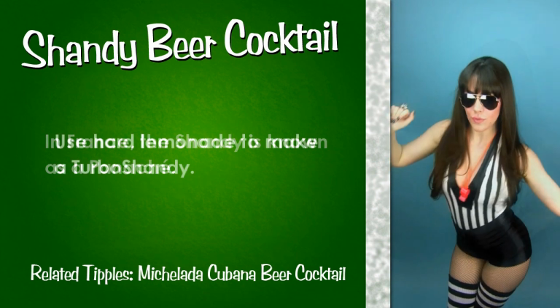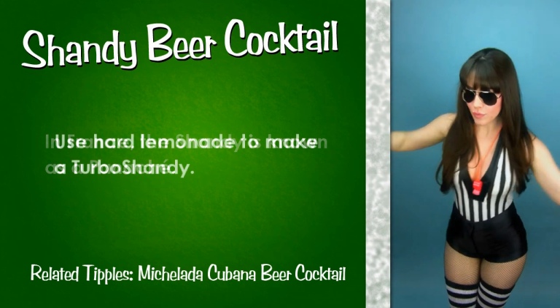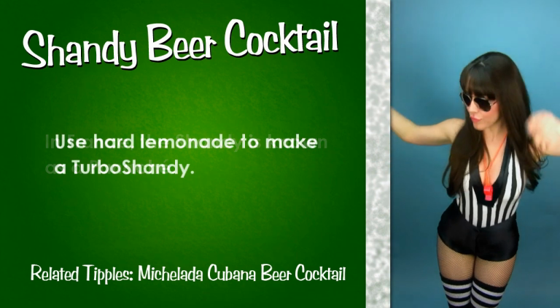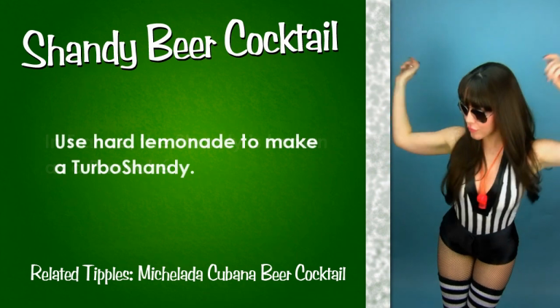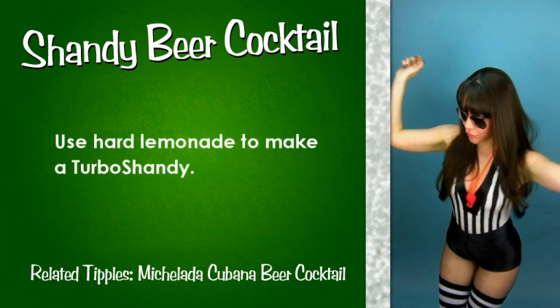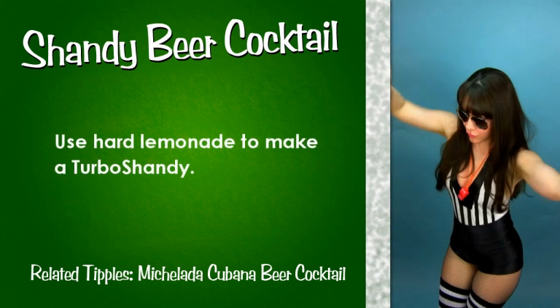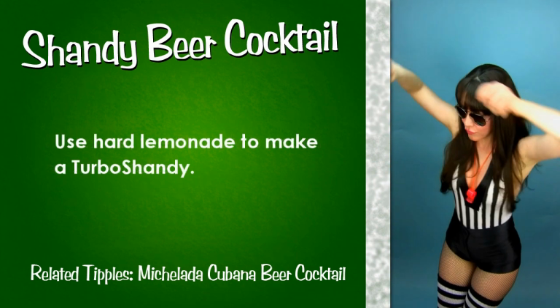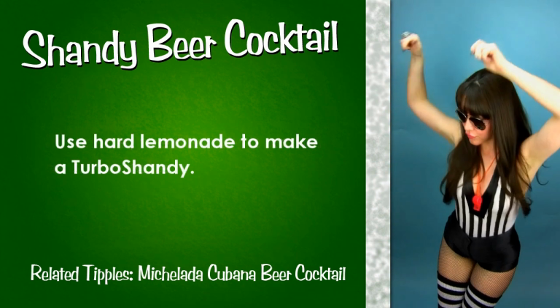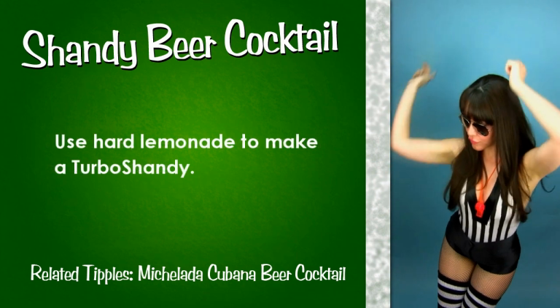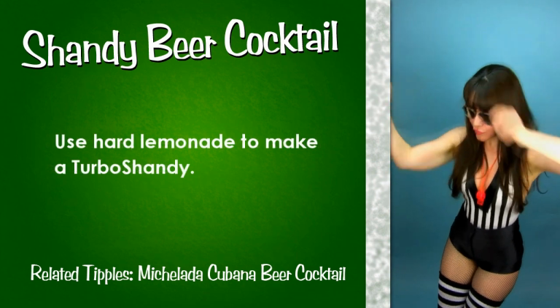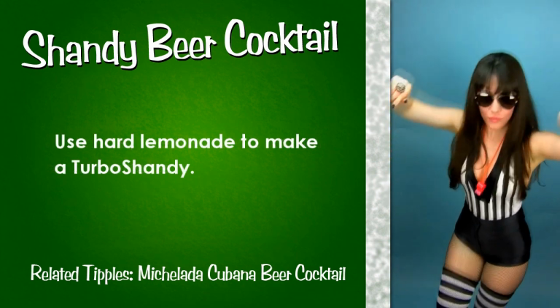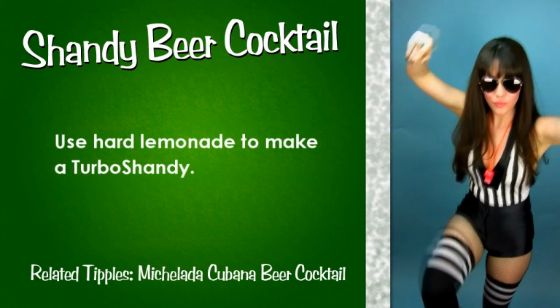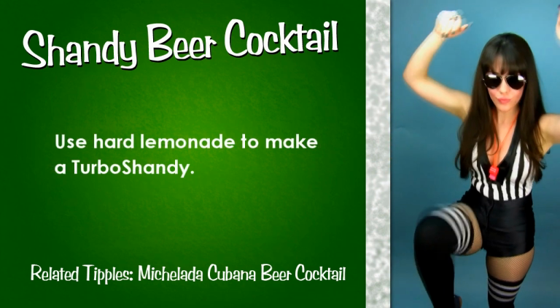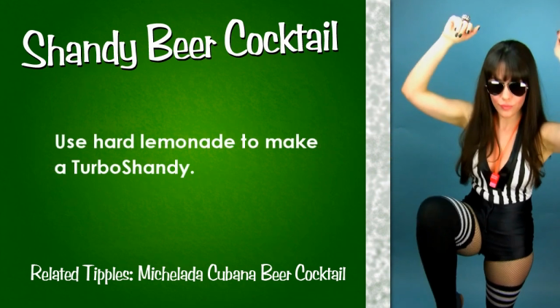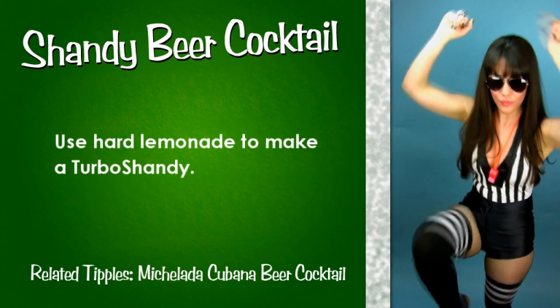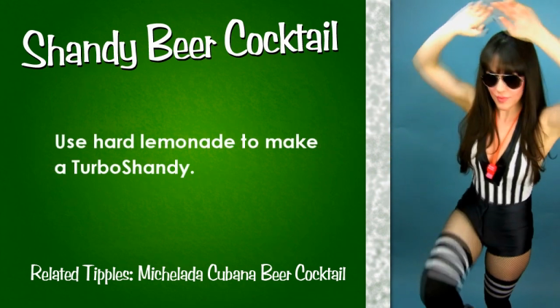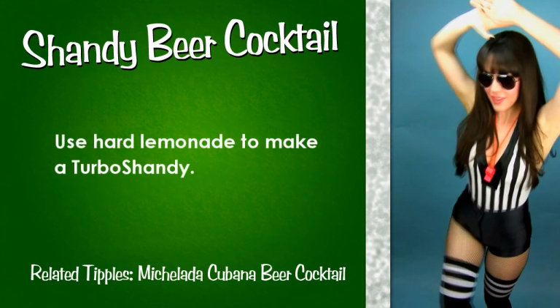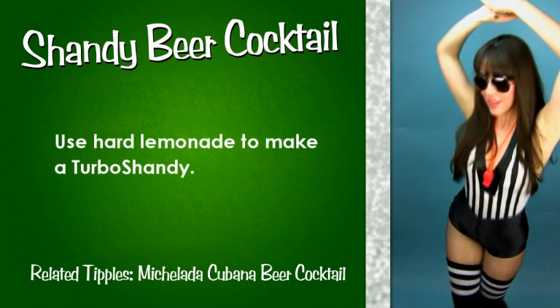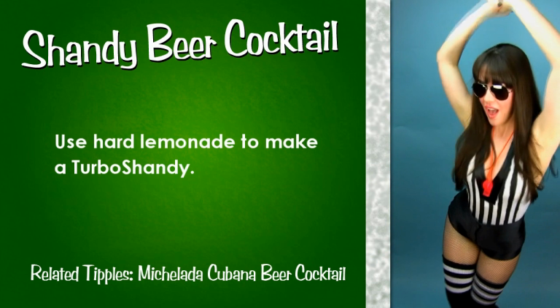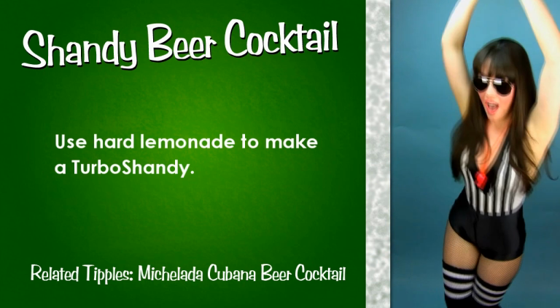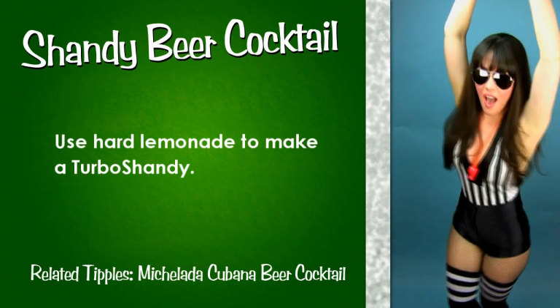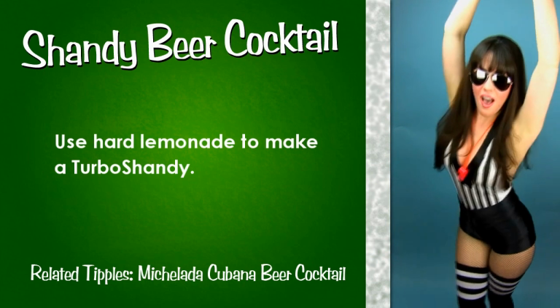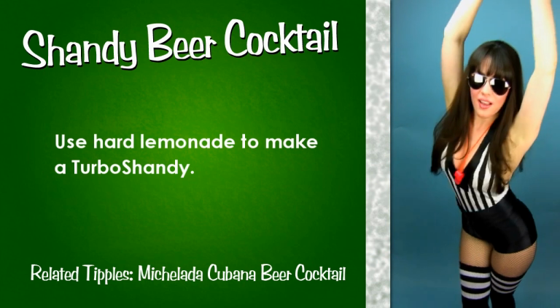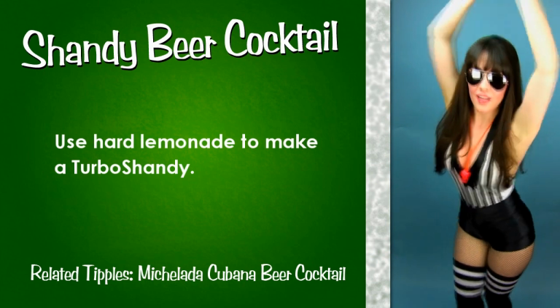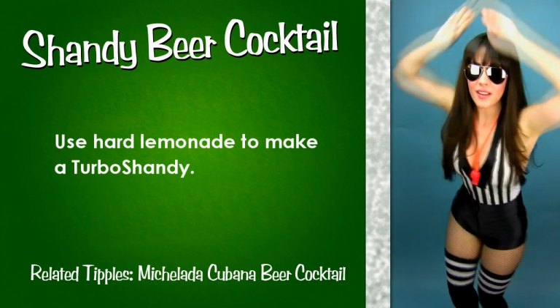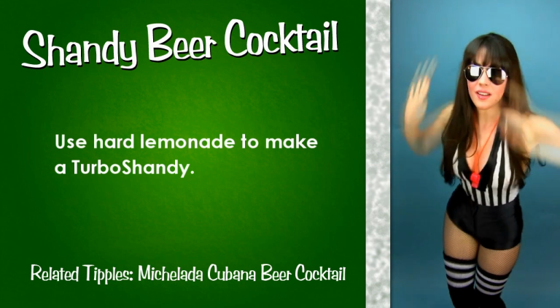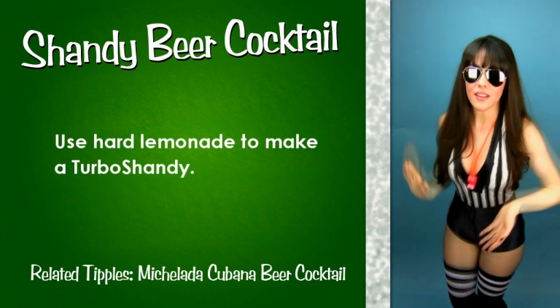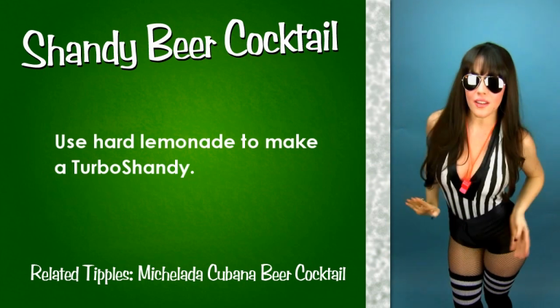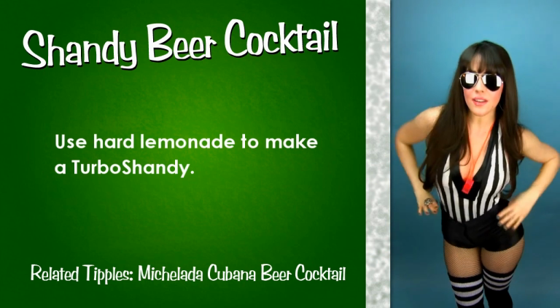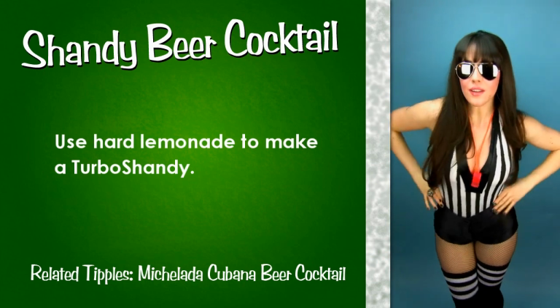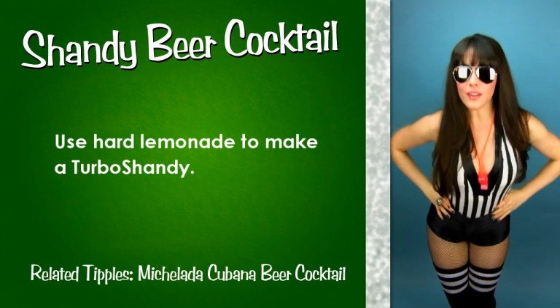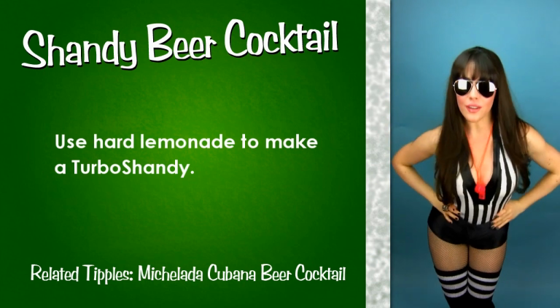And to make this tipple a turbo shandy, boost it into overdrive with some hard lemonade.